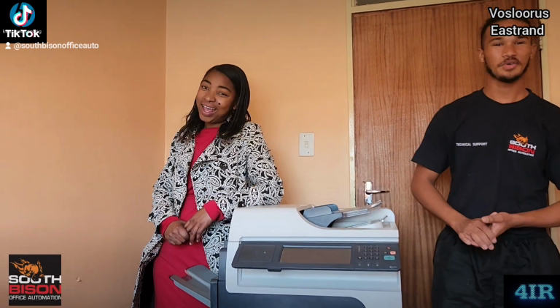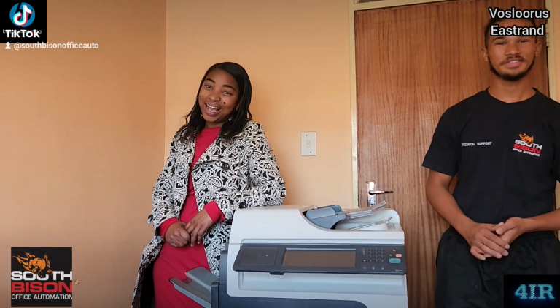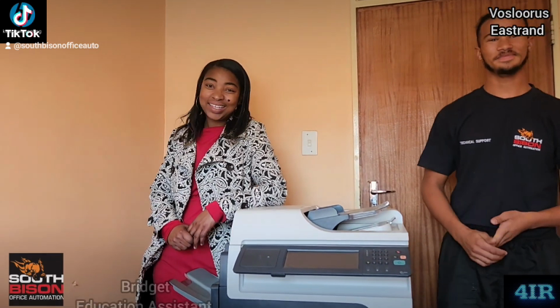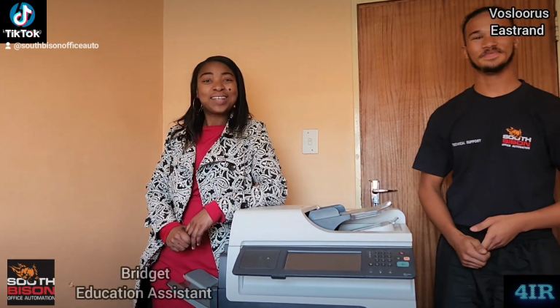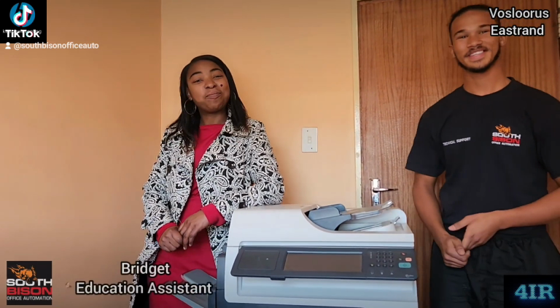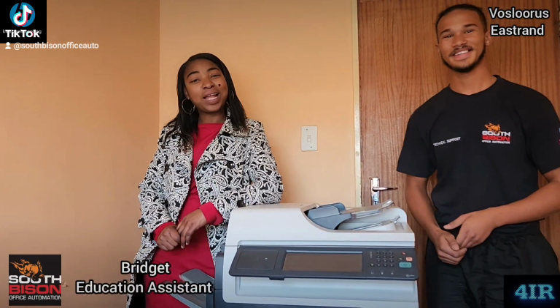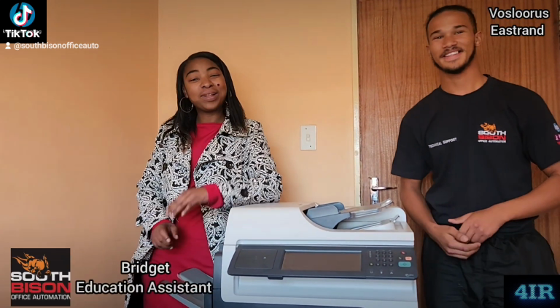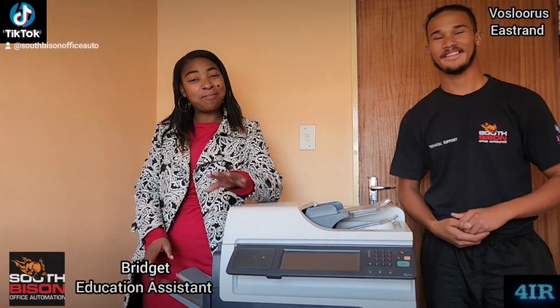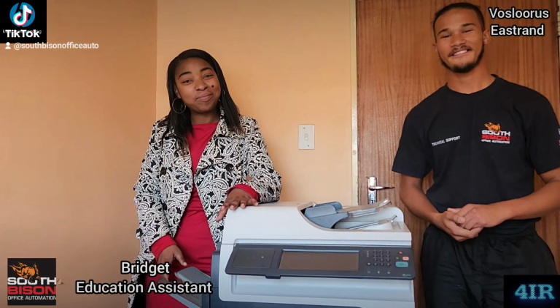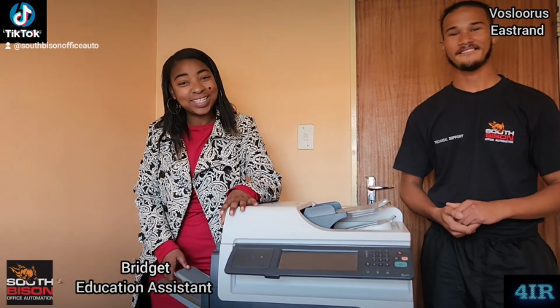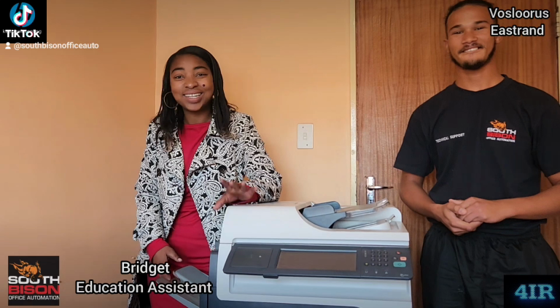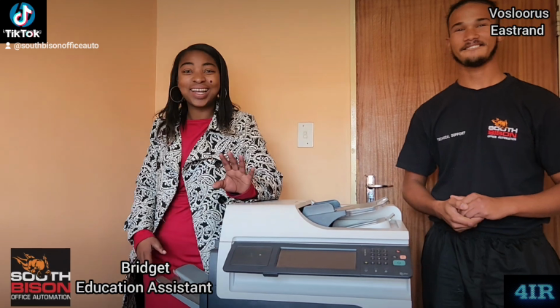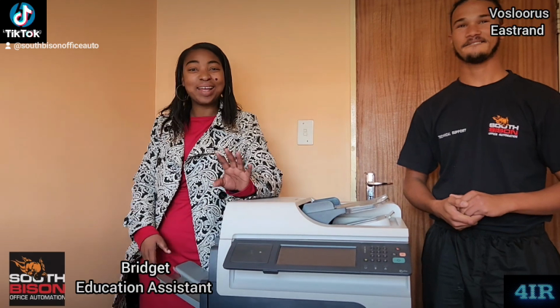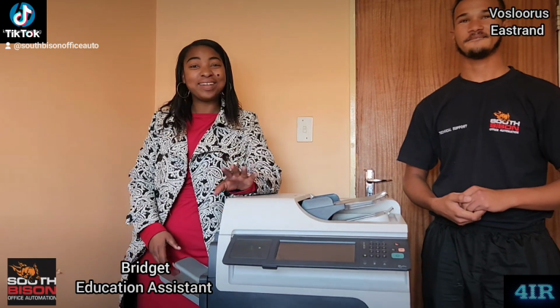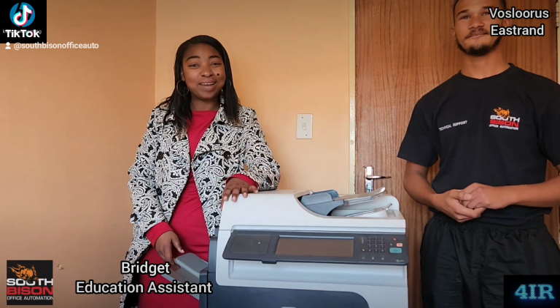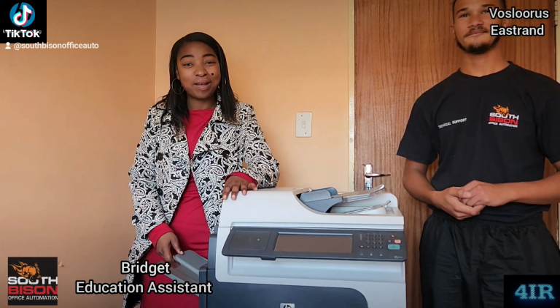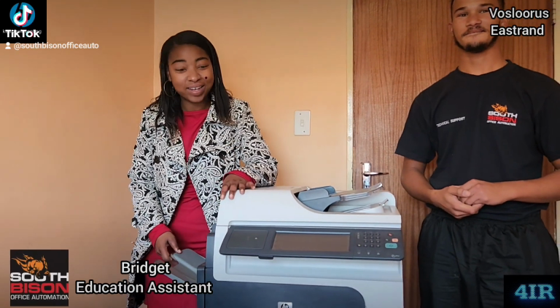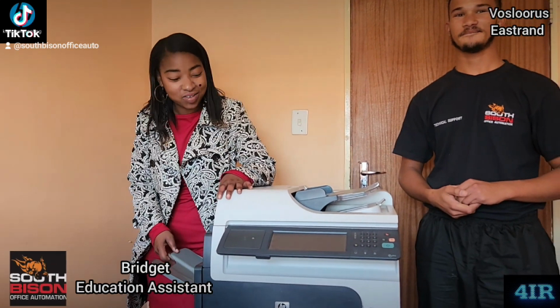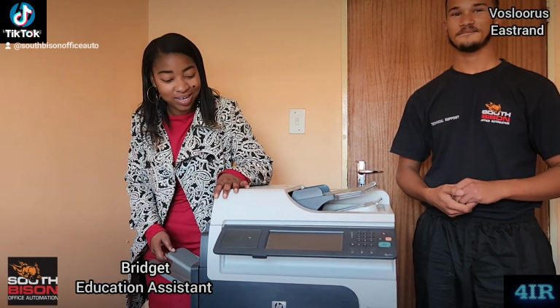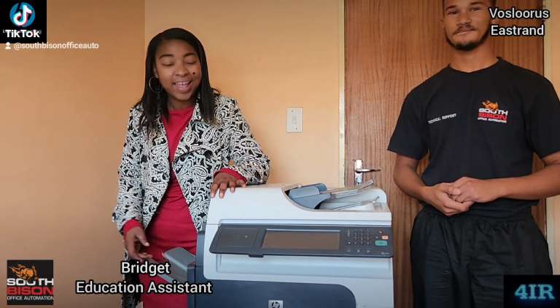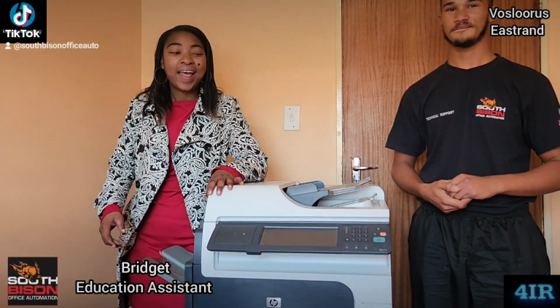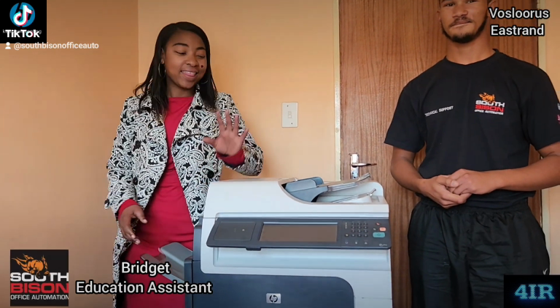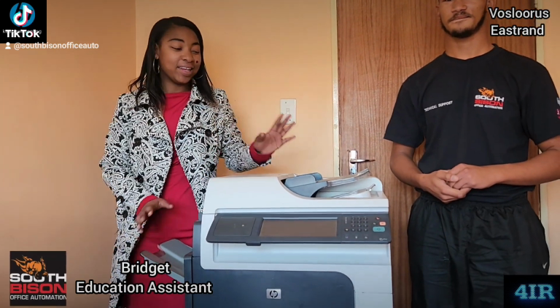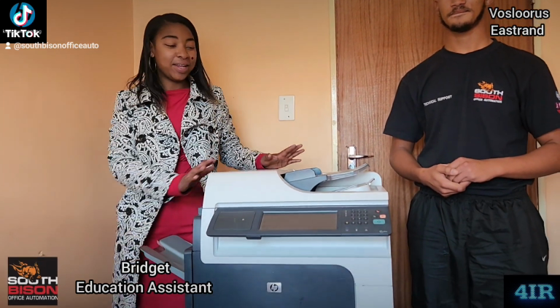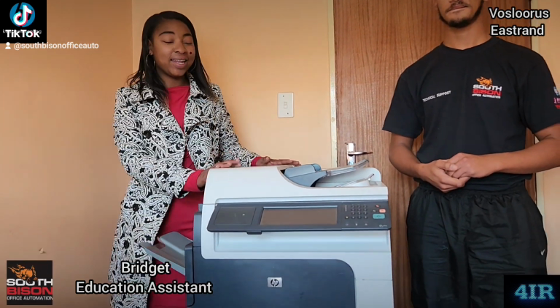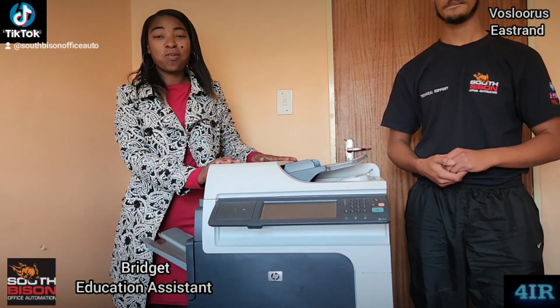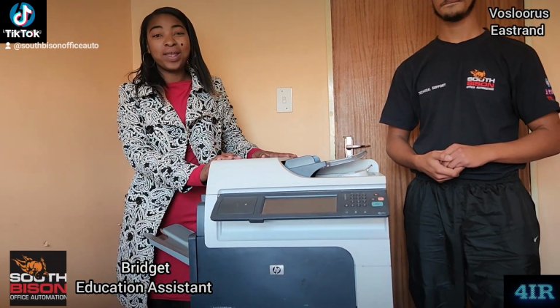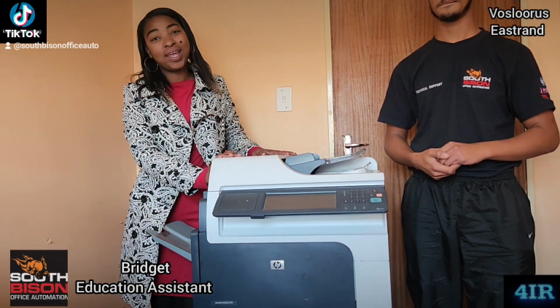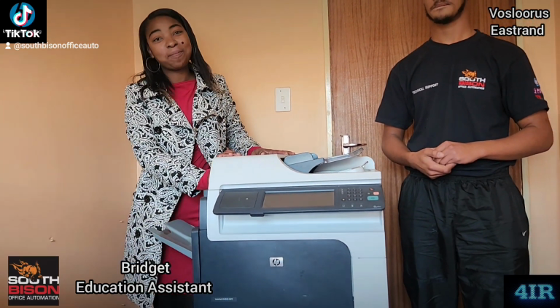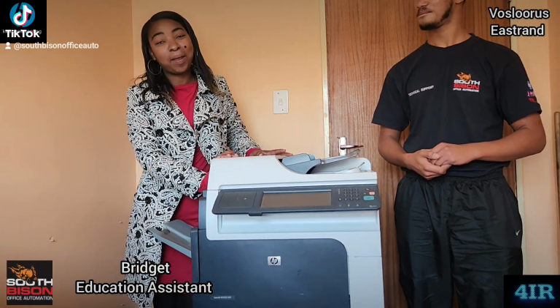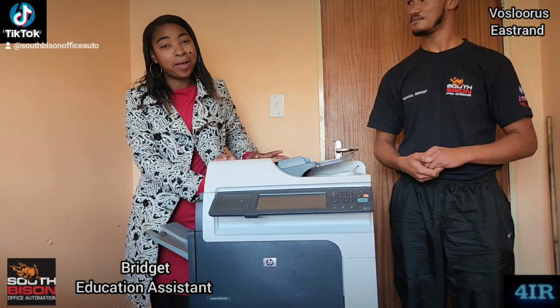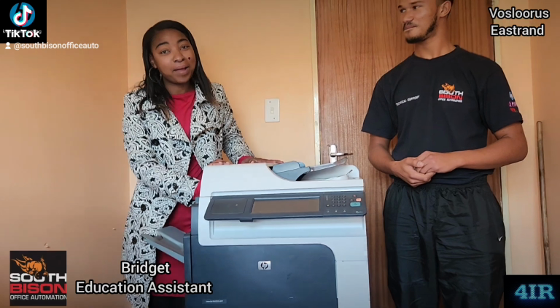Hi guys, I'm from the school, and I'm here with the family.